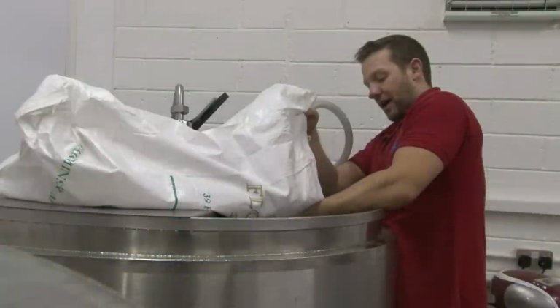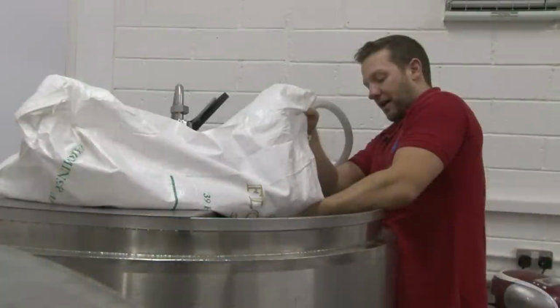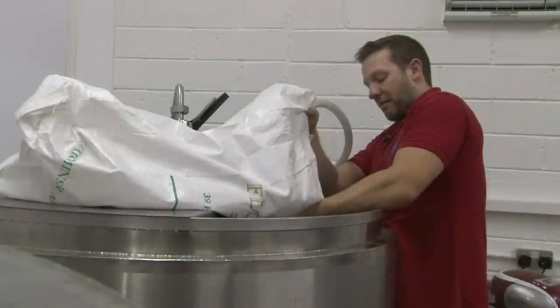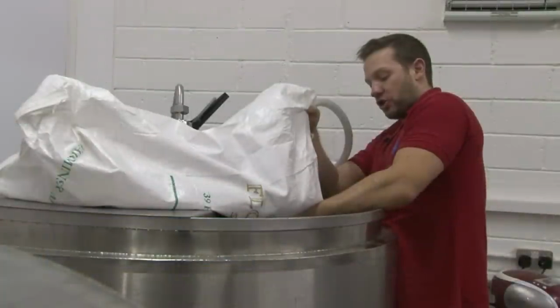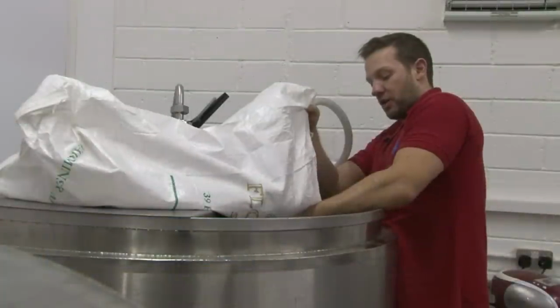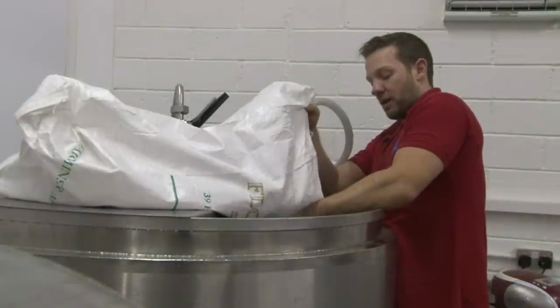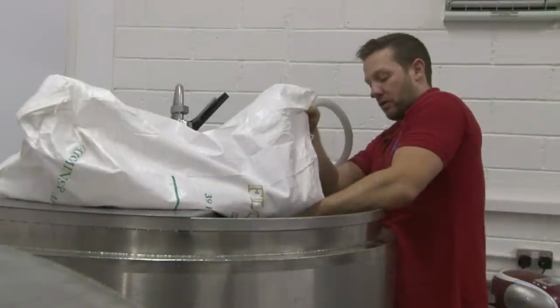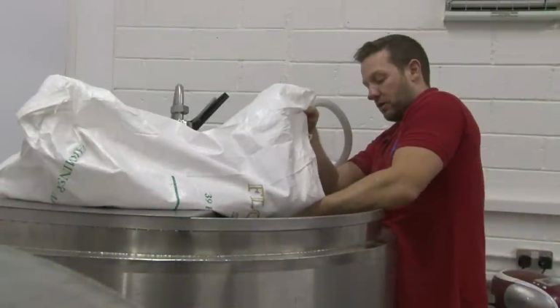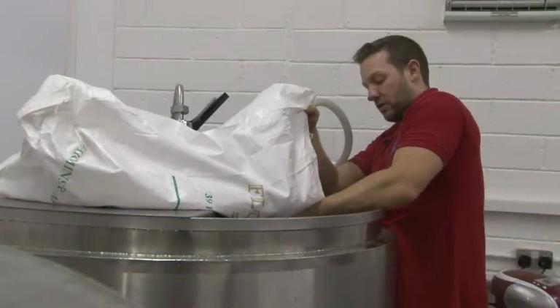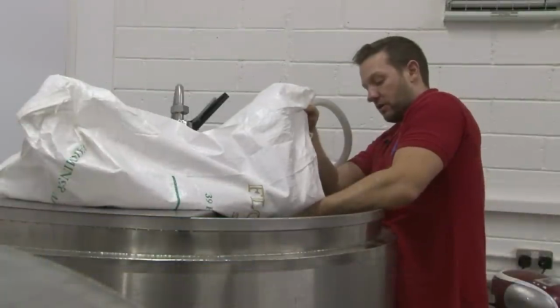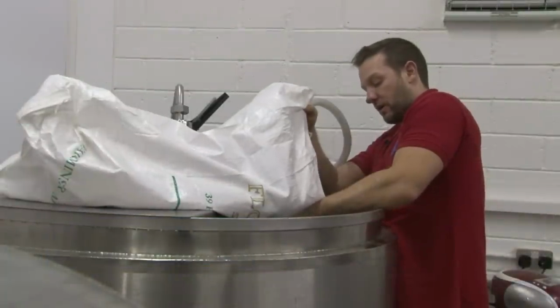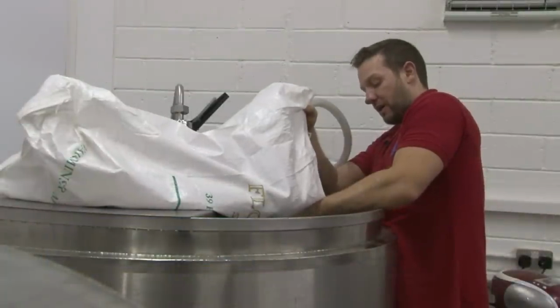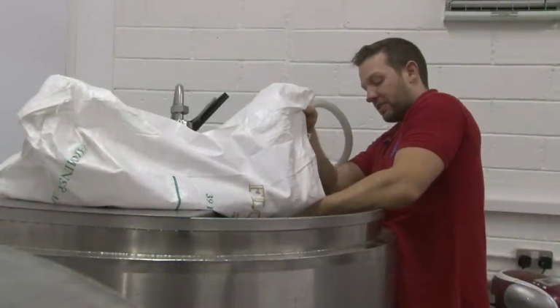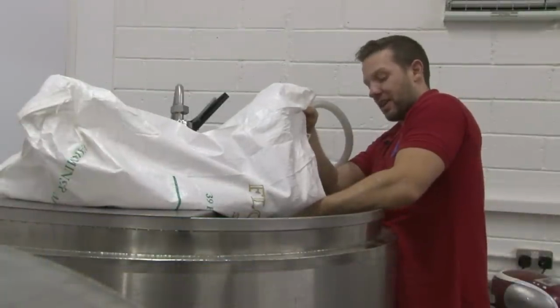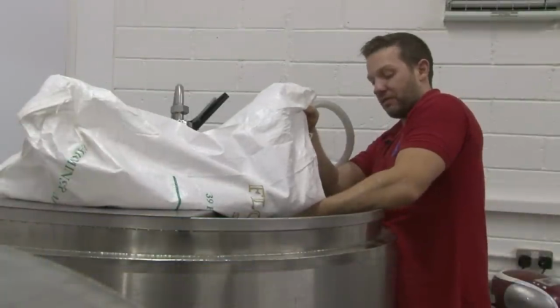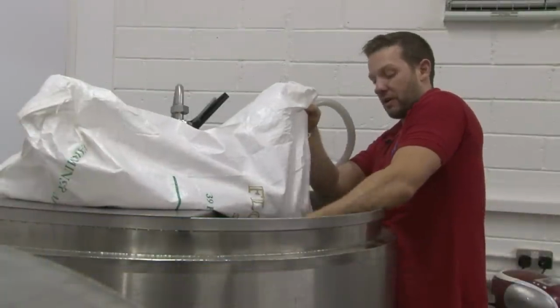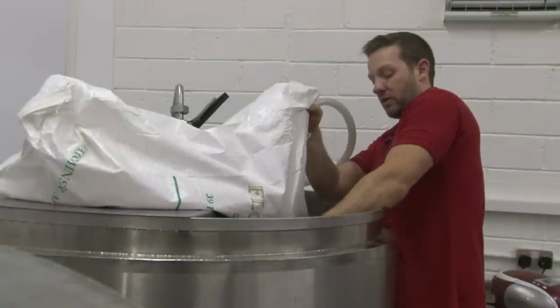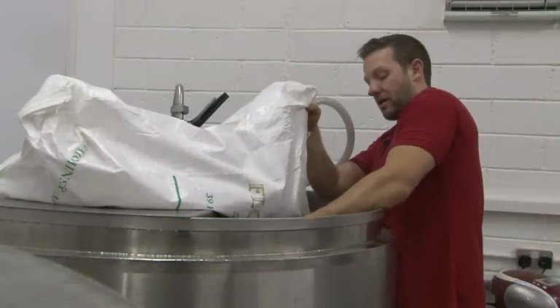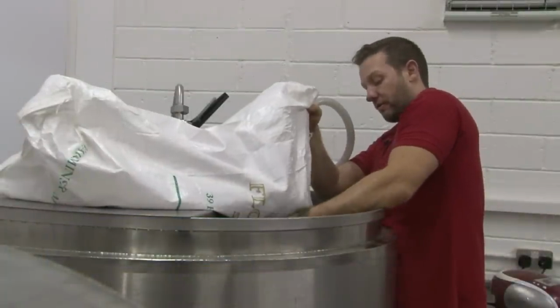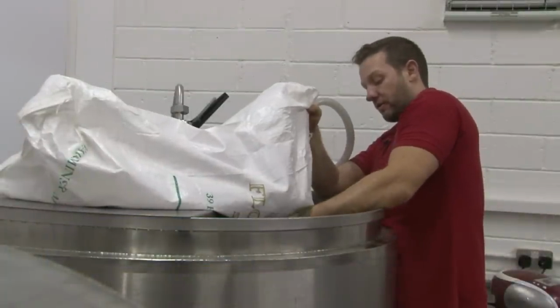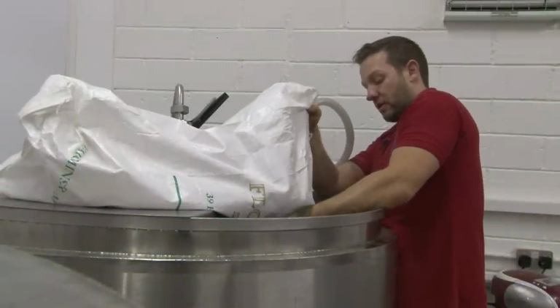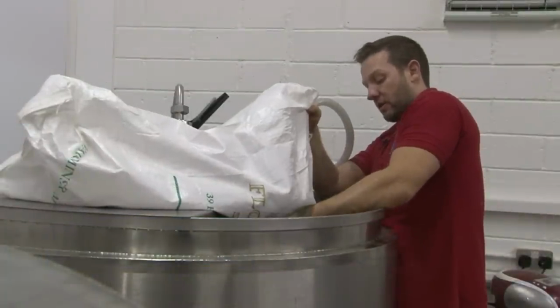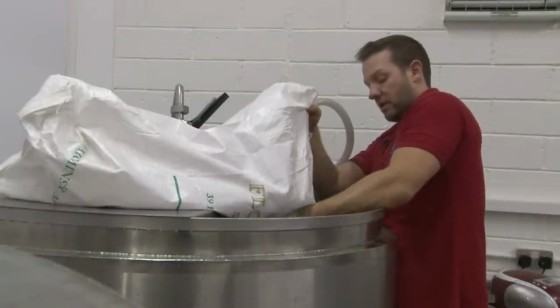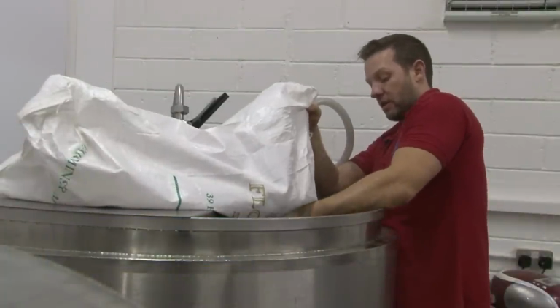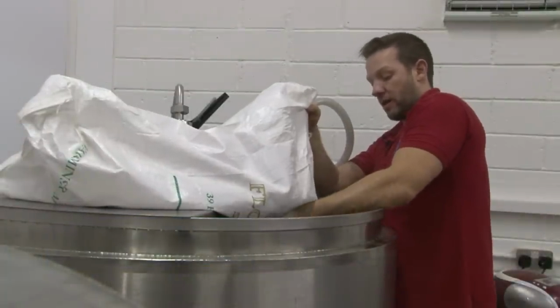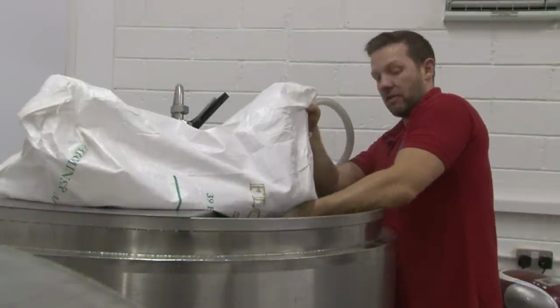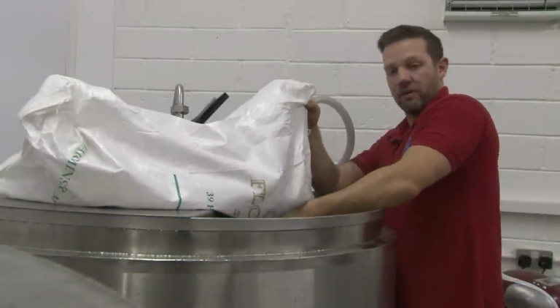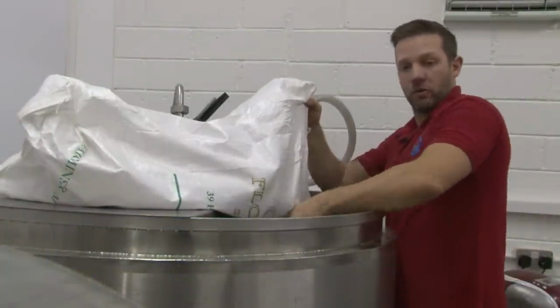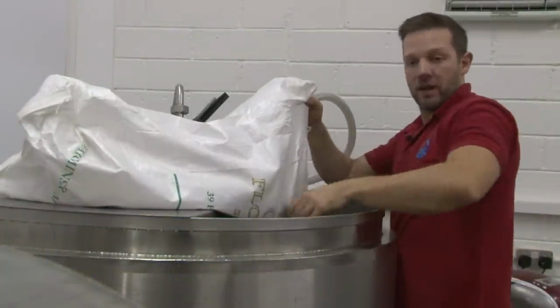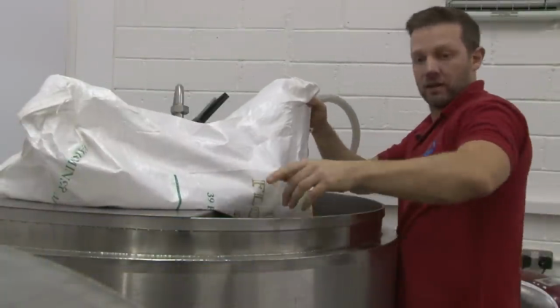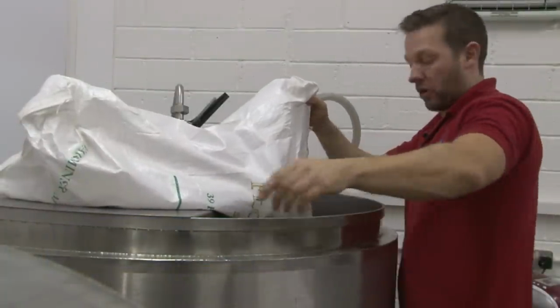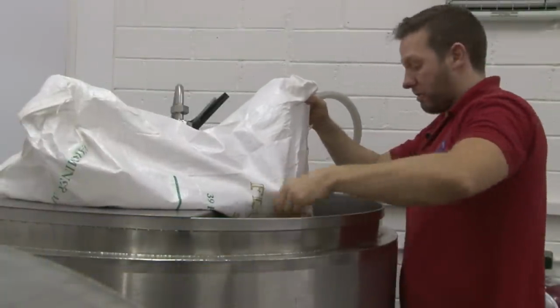After mashing in now, I'll leave it to settle for an hour and a half and then I'll run it through into the copper.